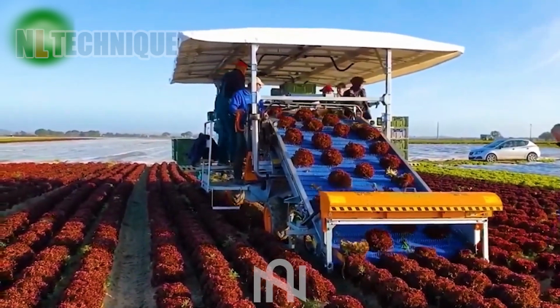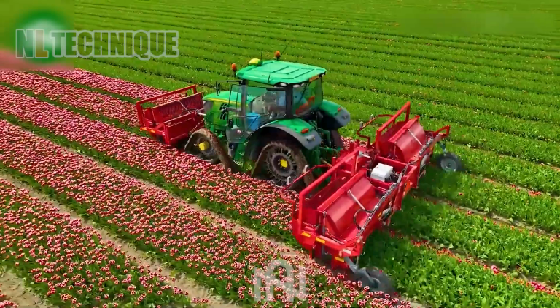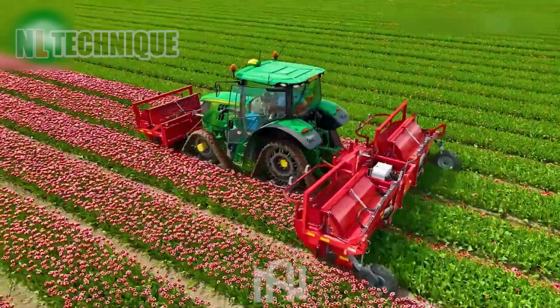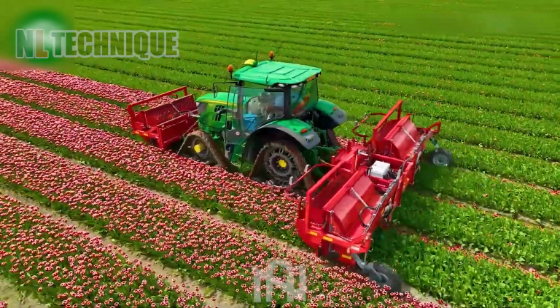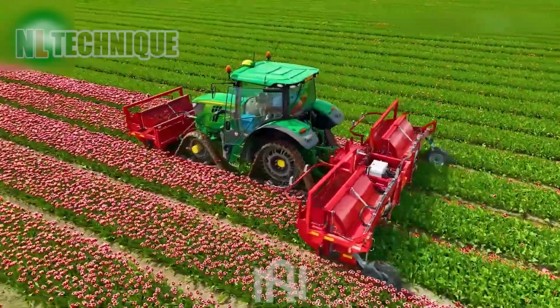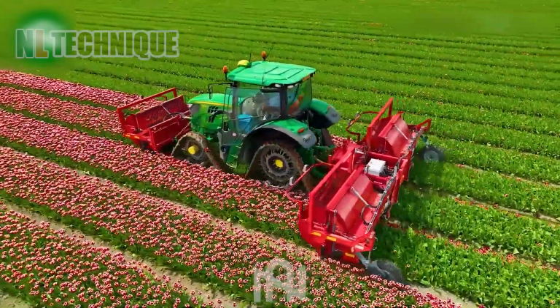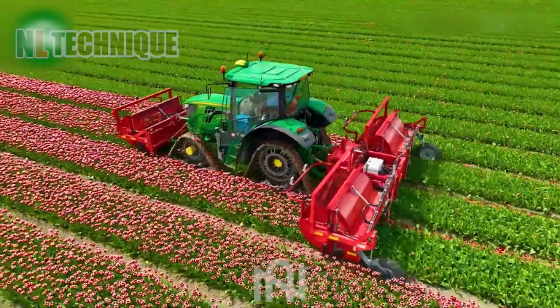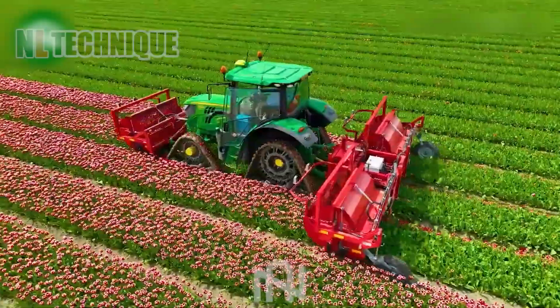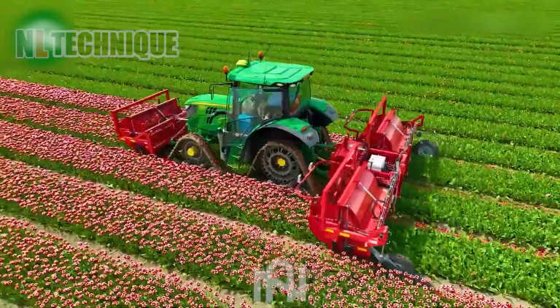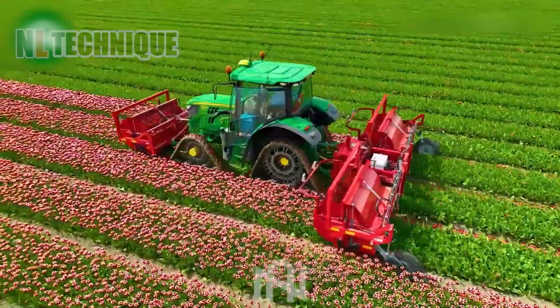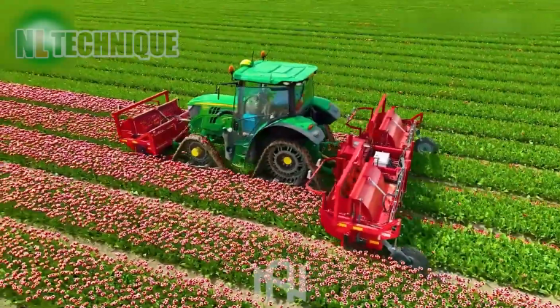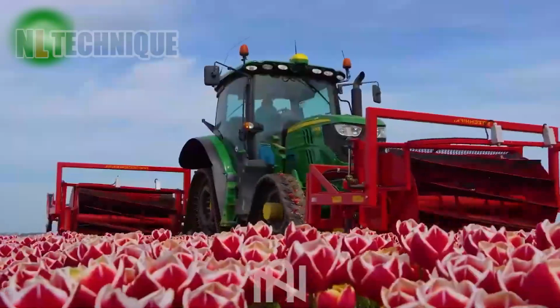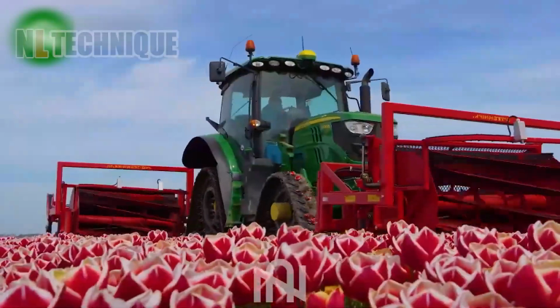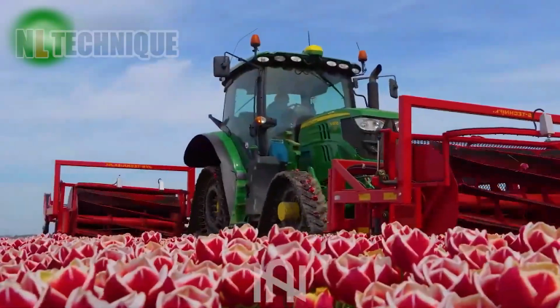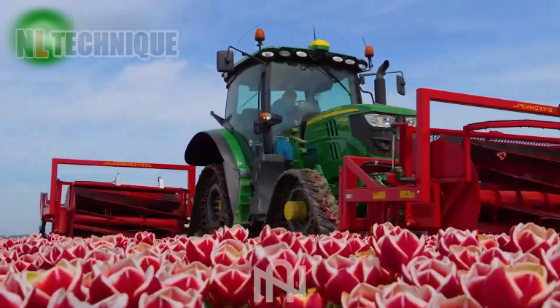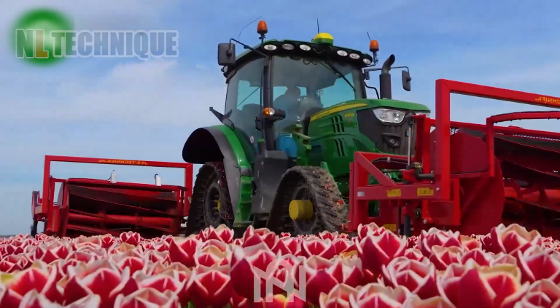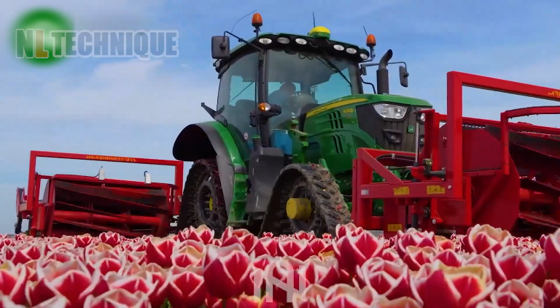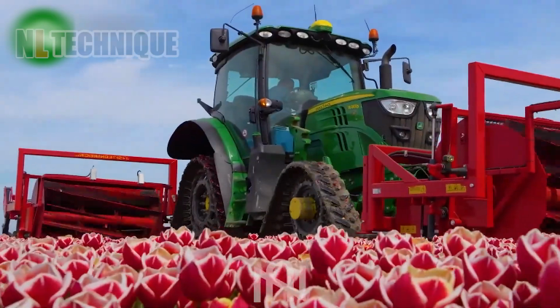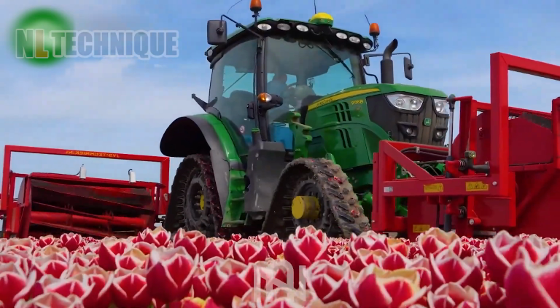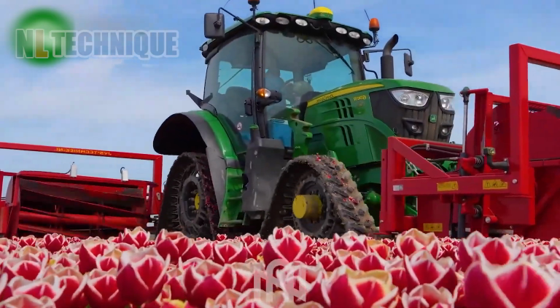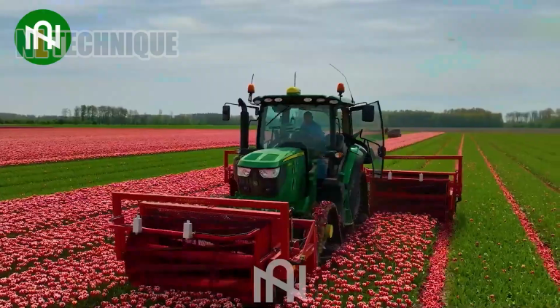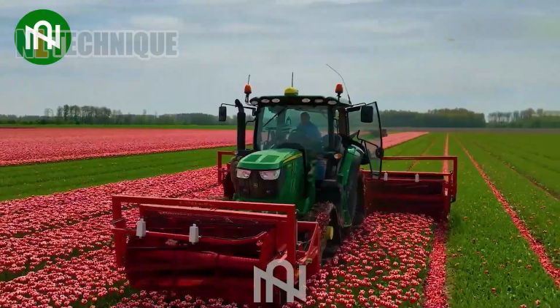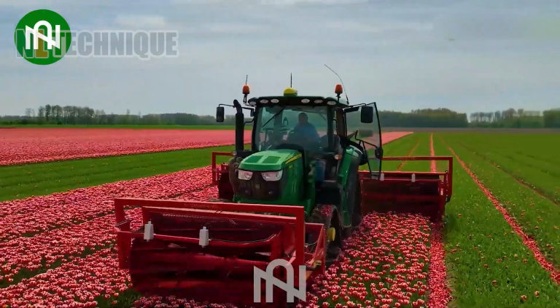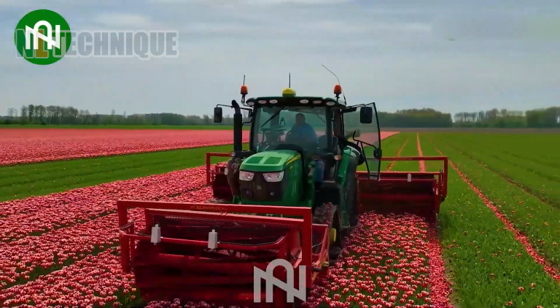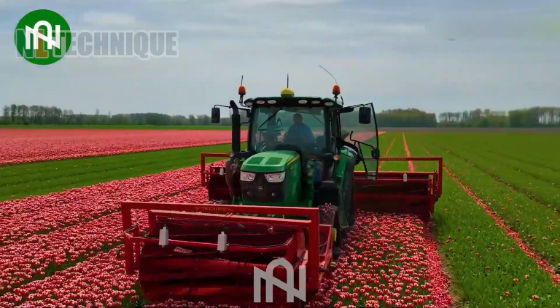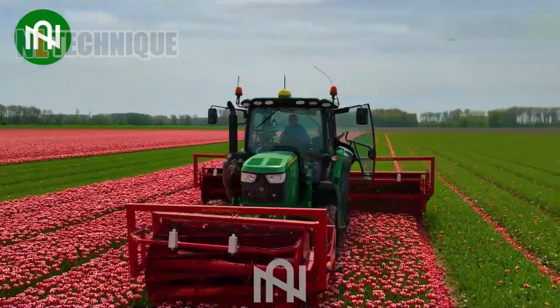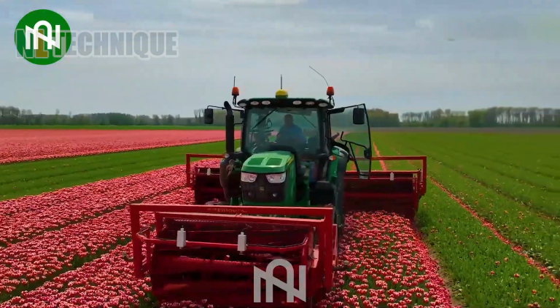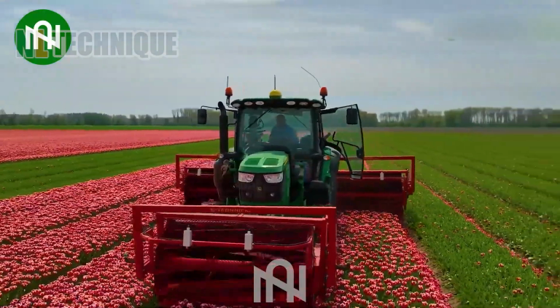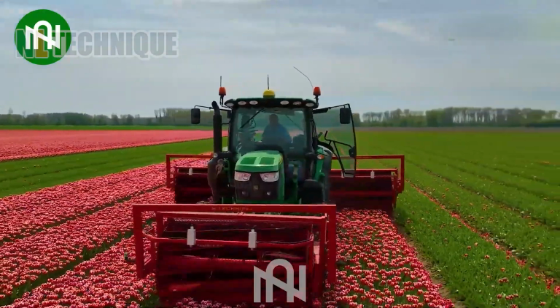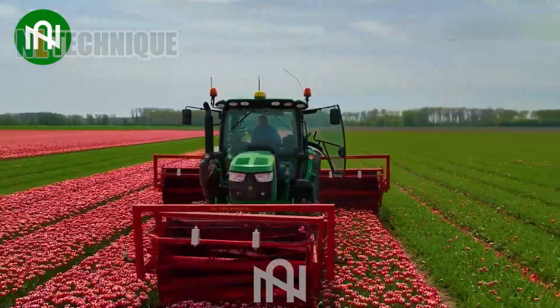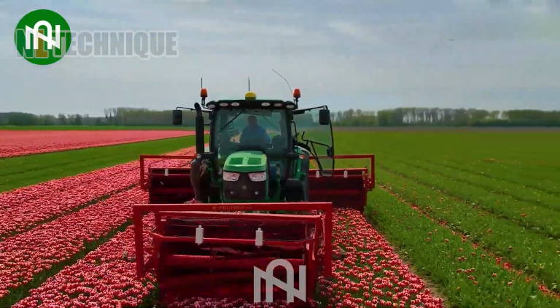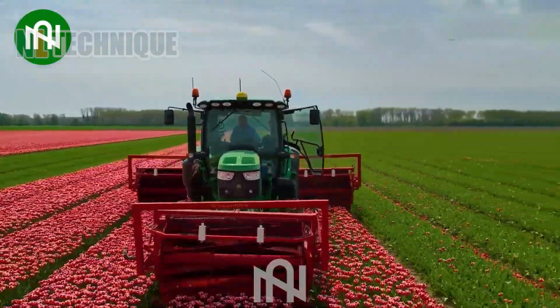The tulip flower cutter ensures an exact and meticulous trimming of tulip bulbs, protecting their beauty and quality.